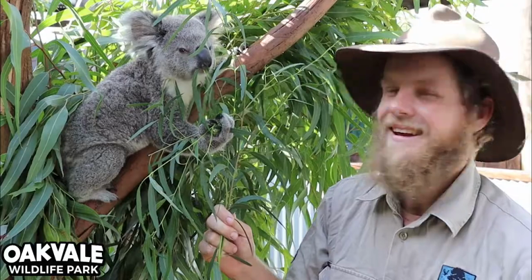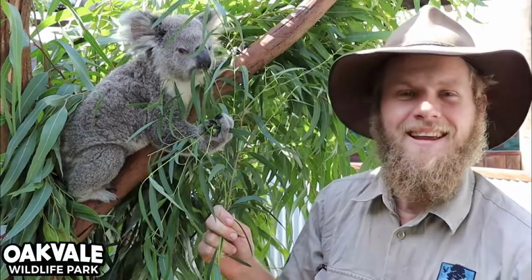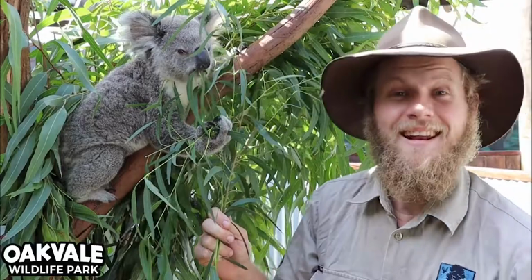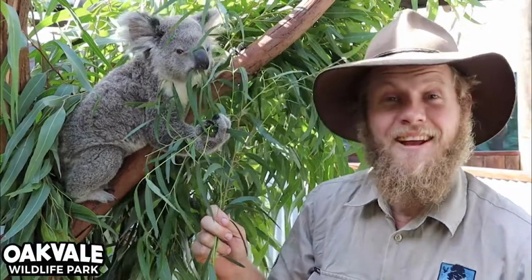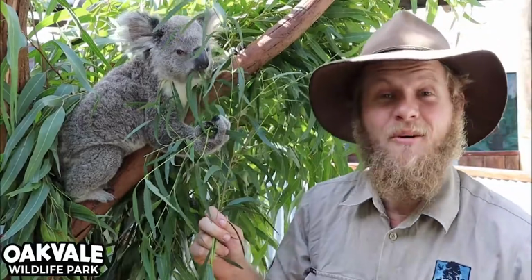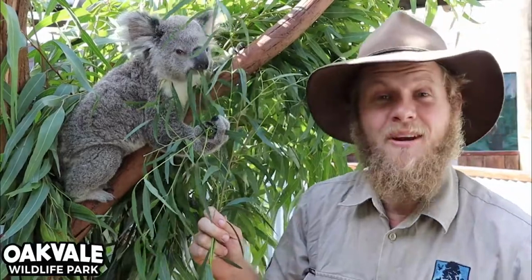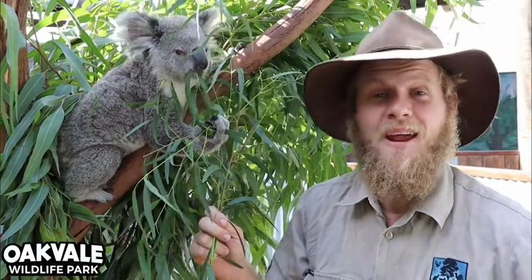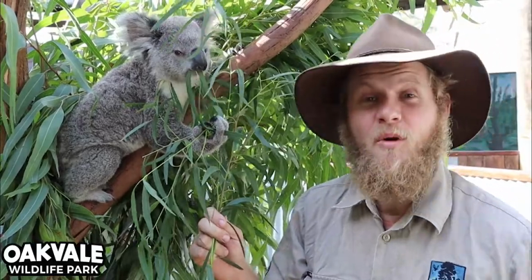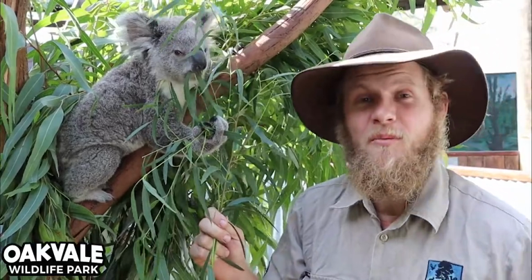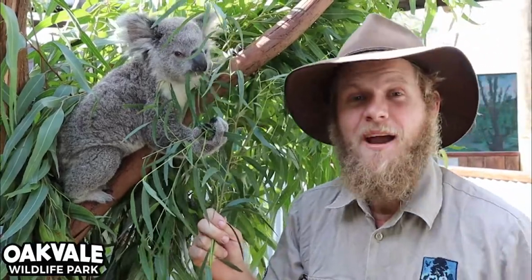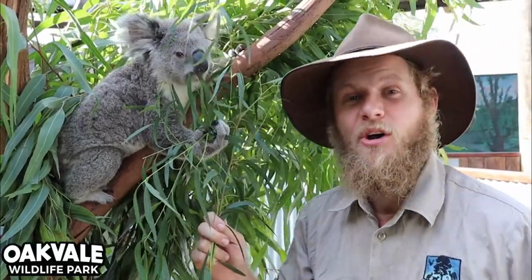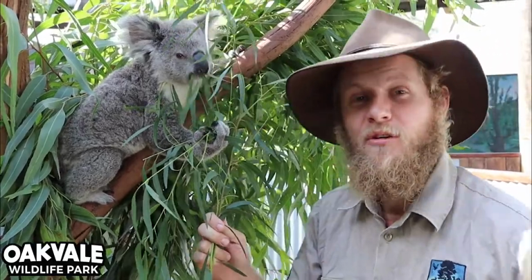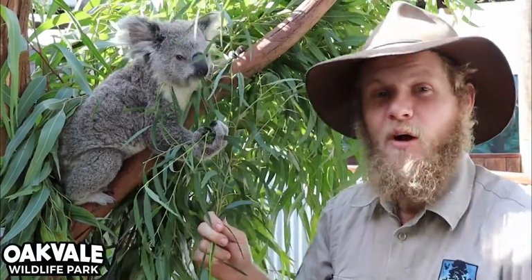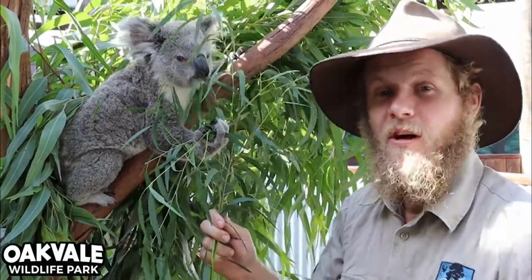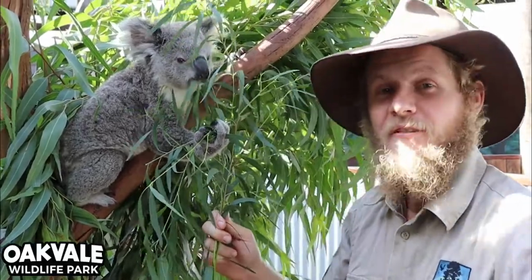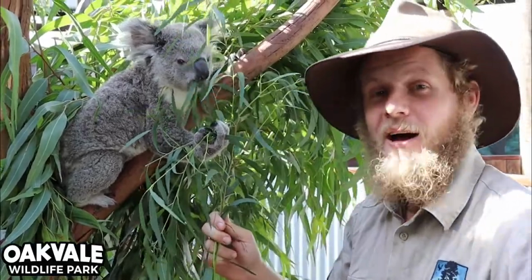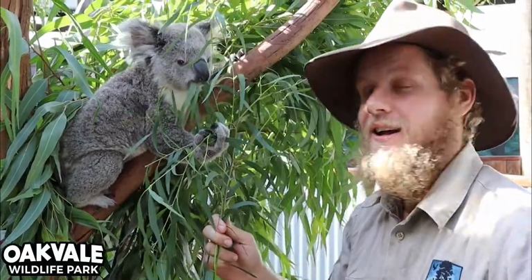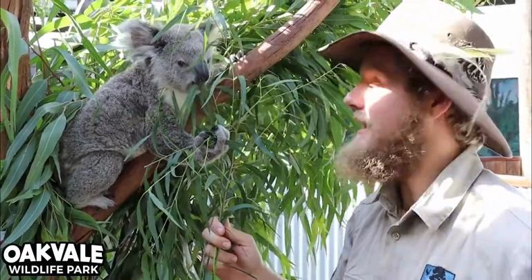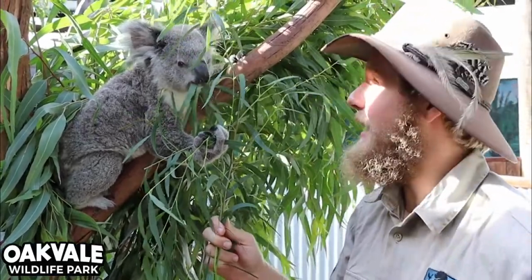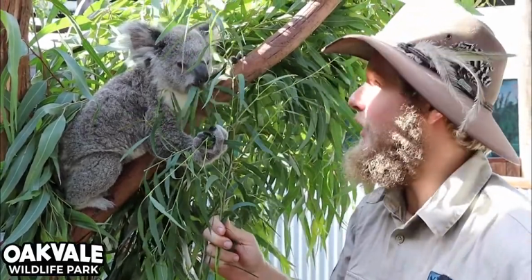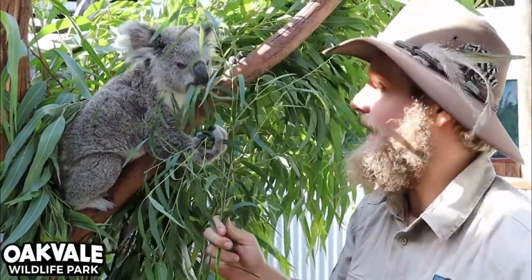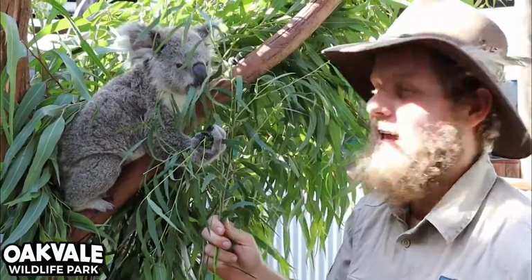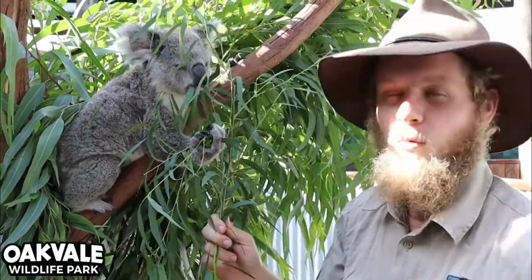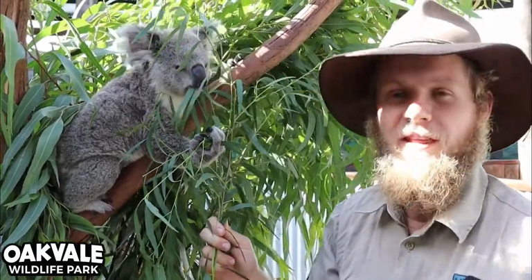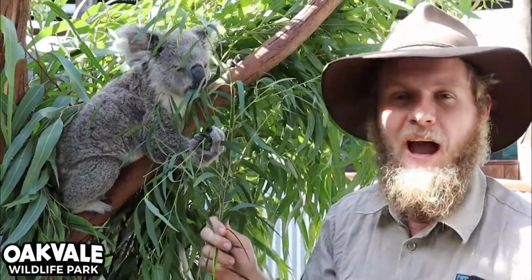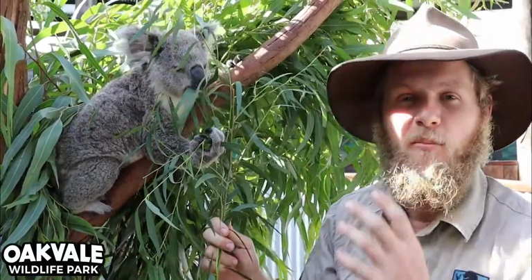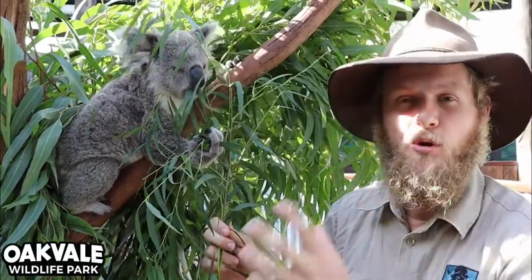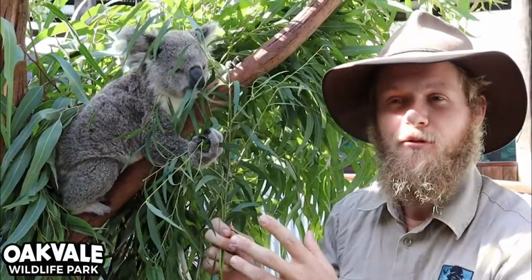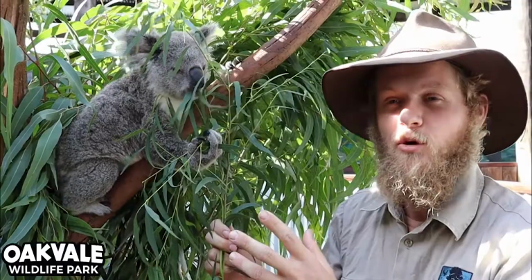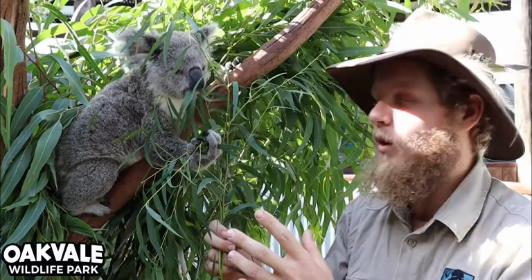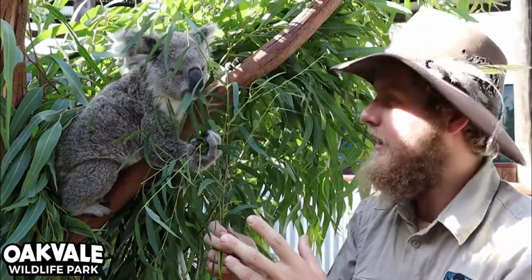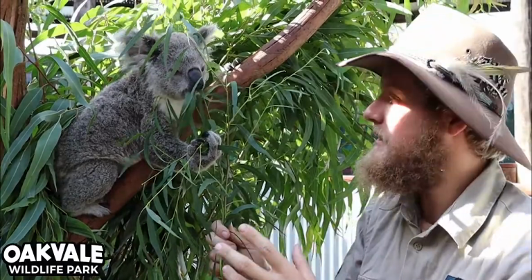G'day everyone and welcome back to Oakvale Wildlife Park. Today we're here with our beautiful koalas.